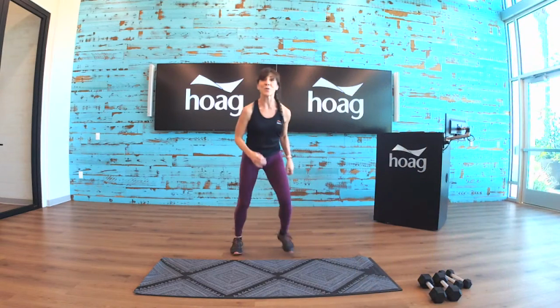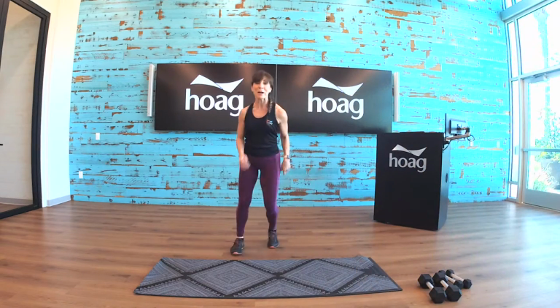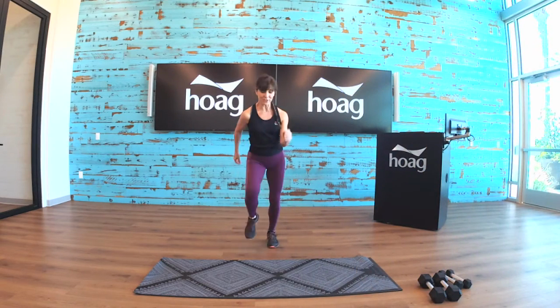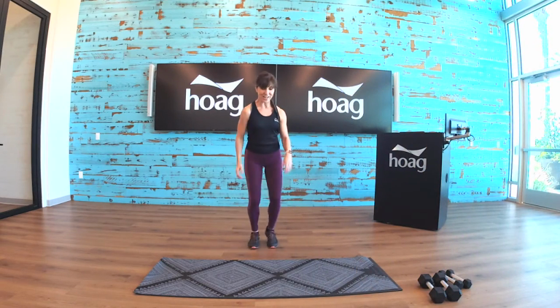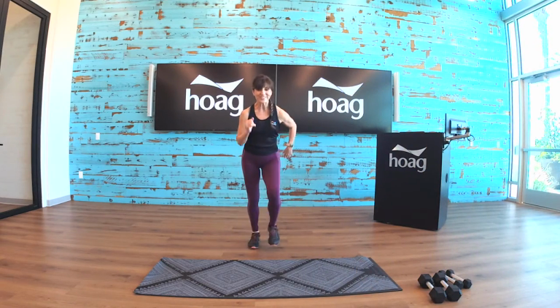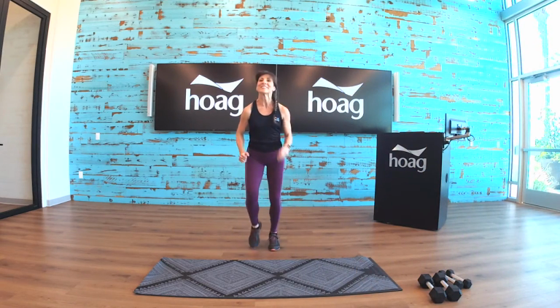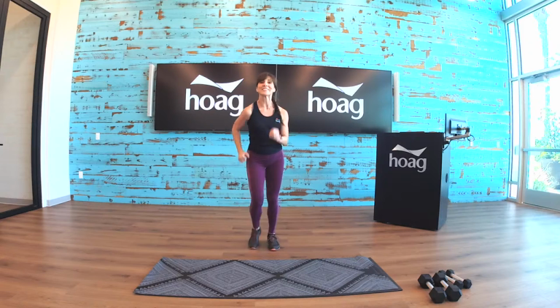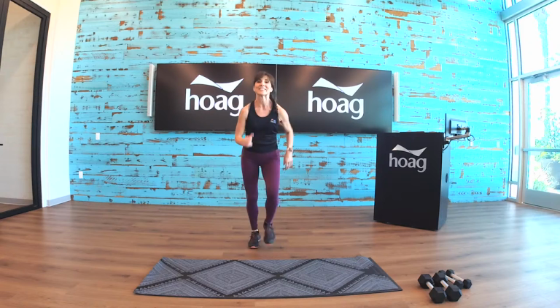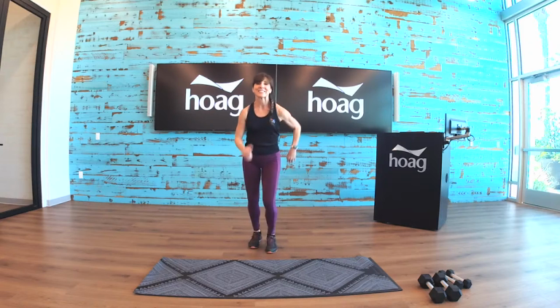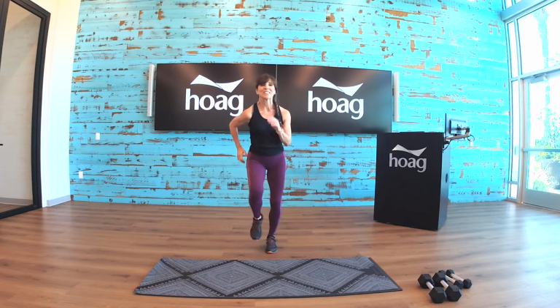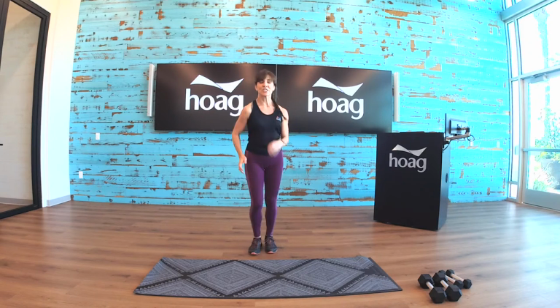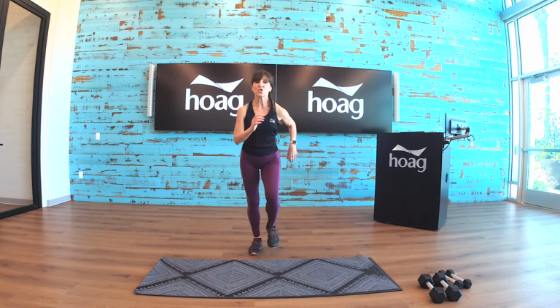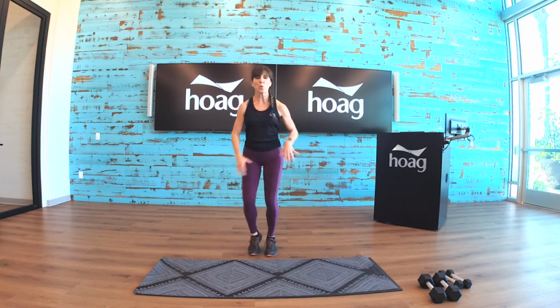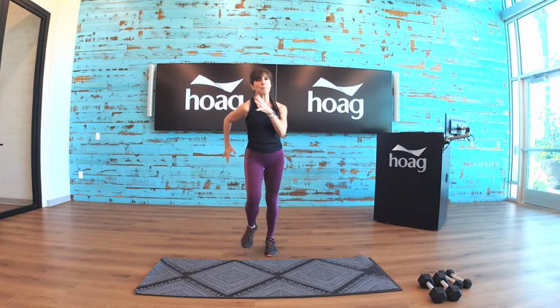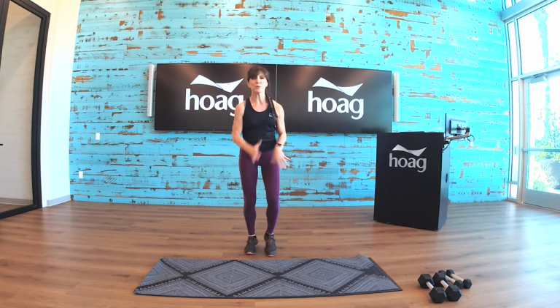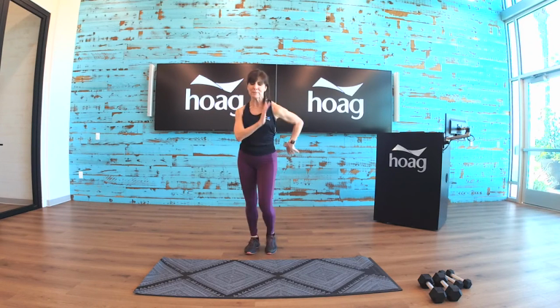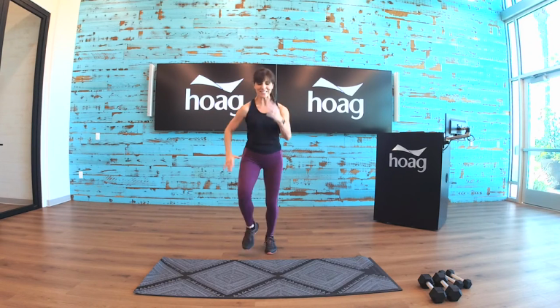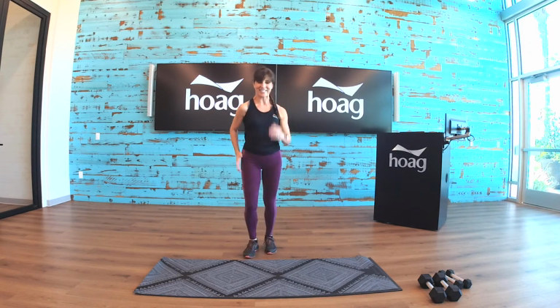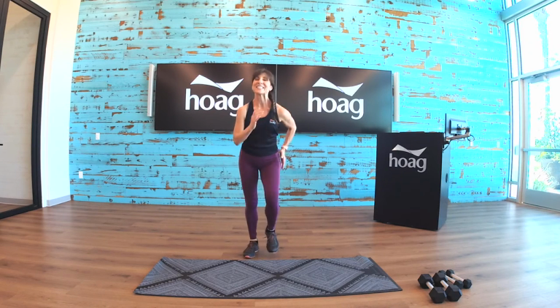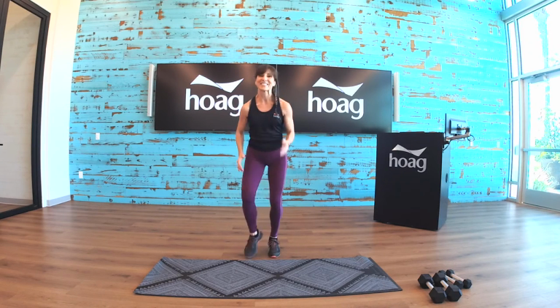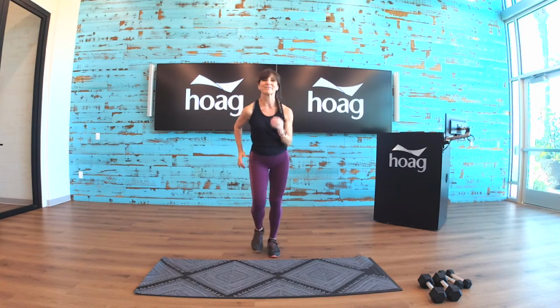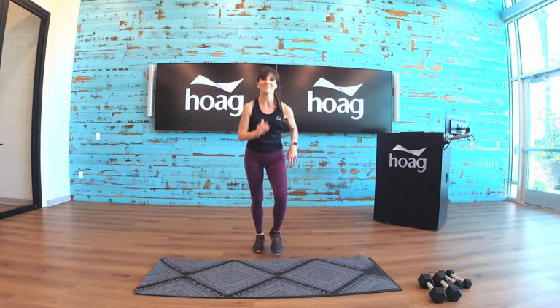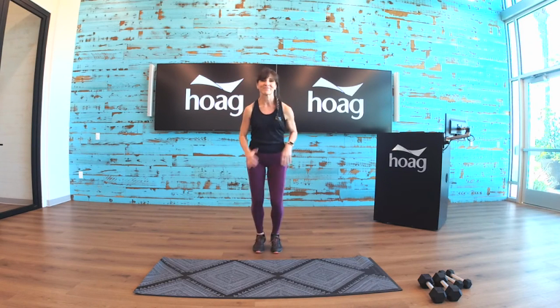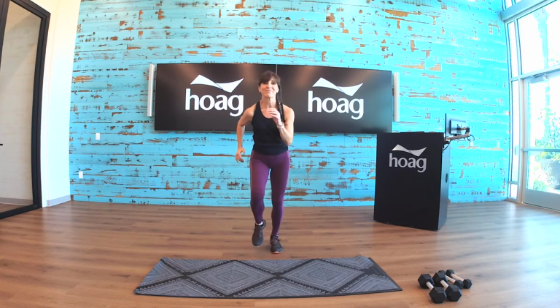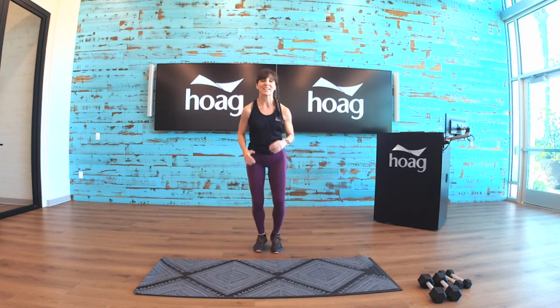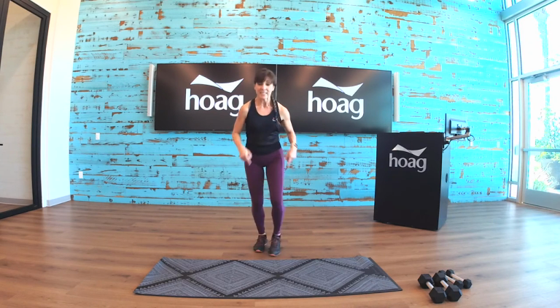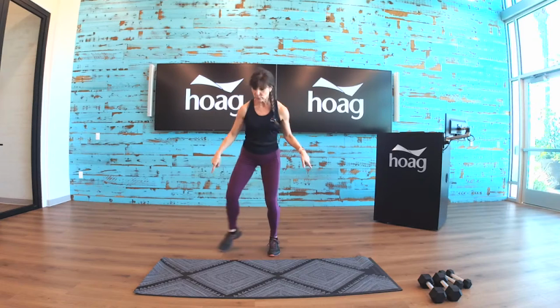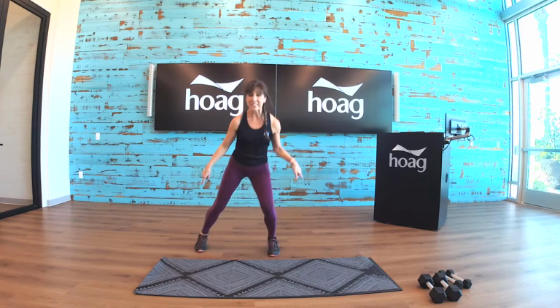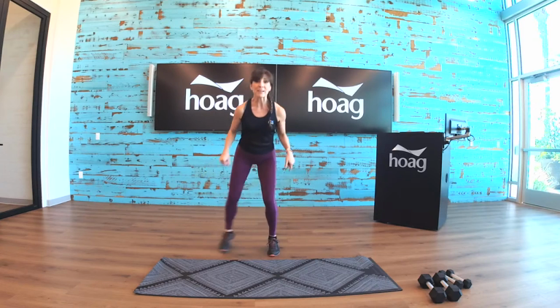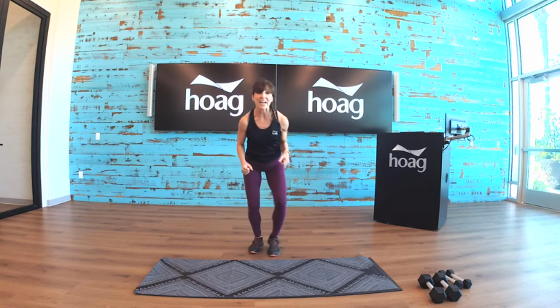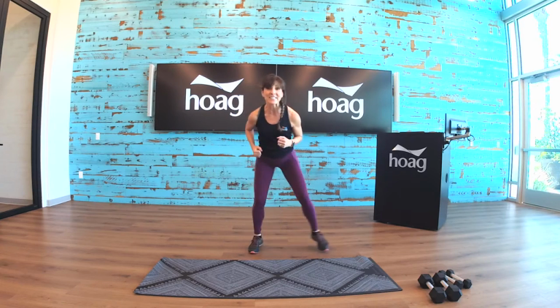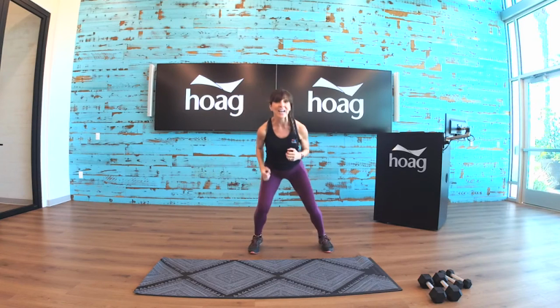Let's warm up. This is a short warm-up — three minutes.